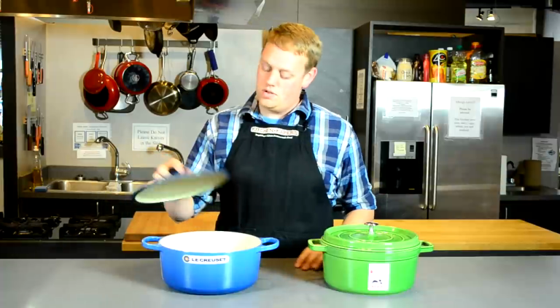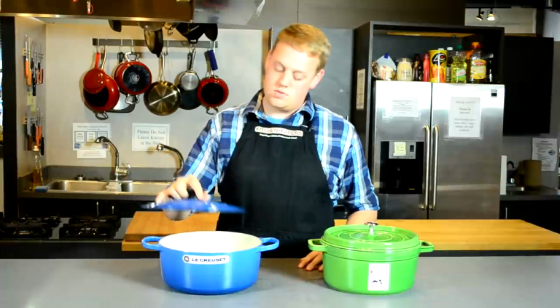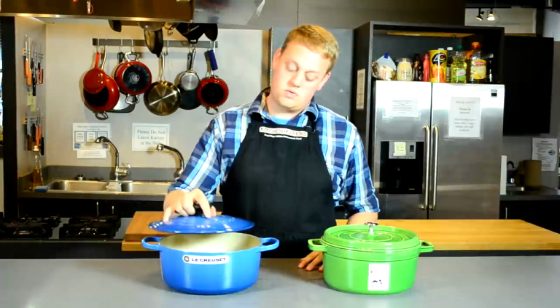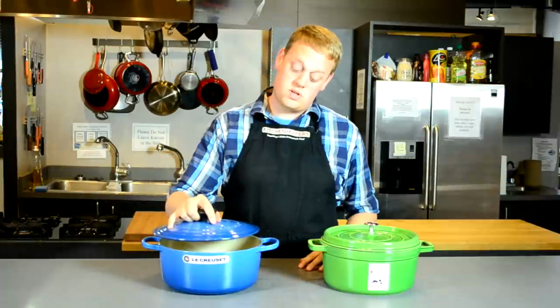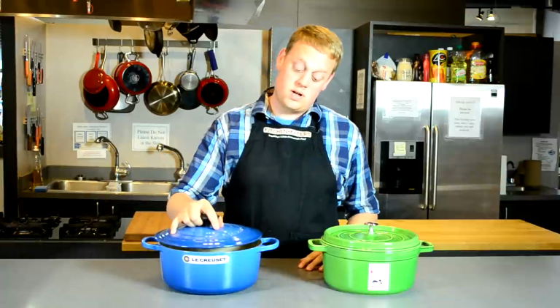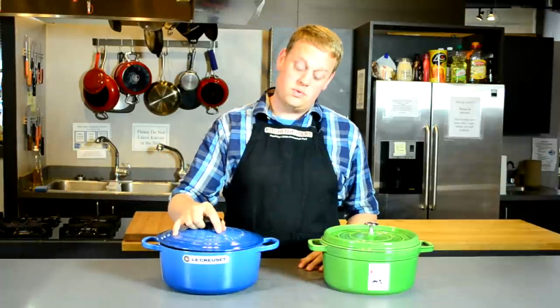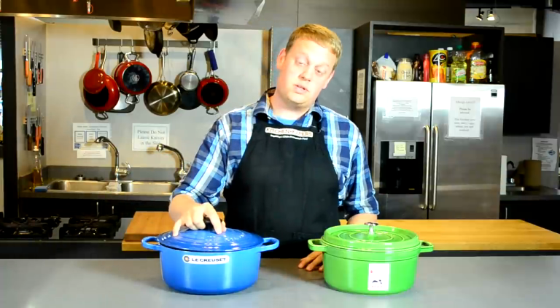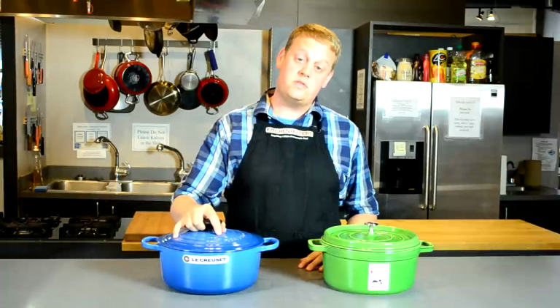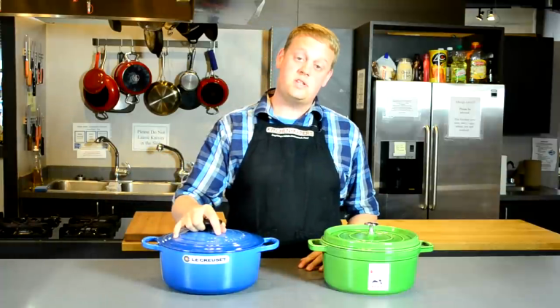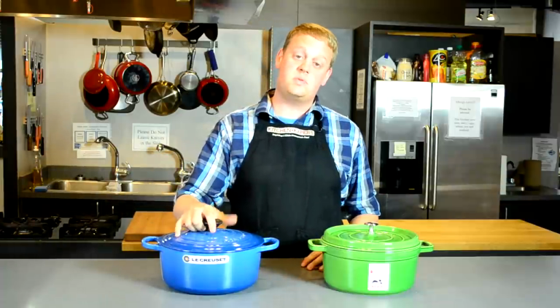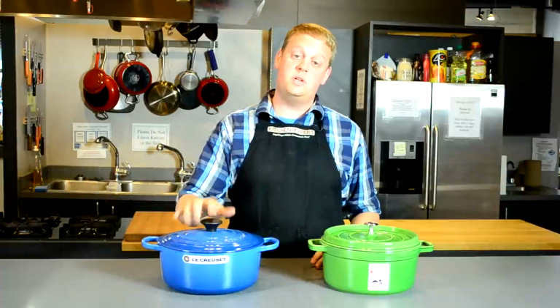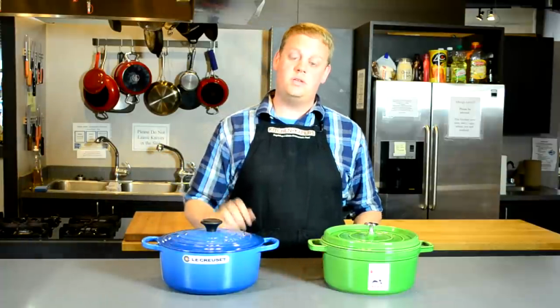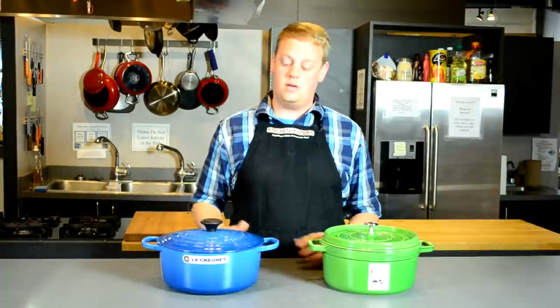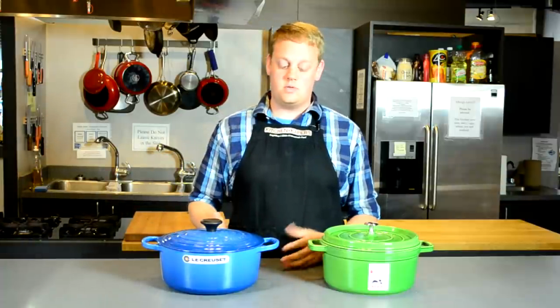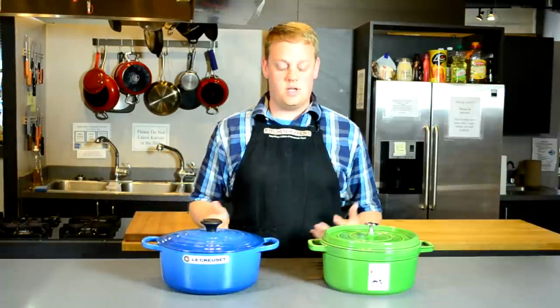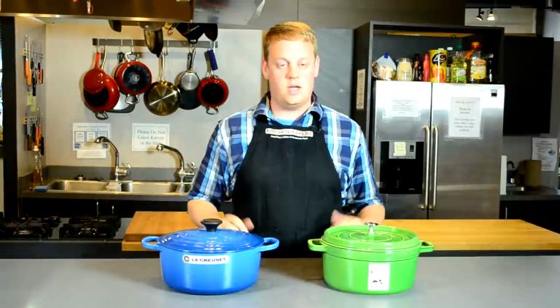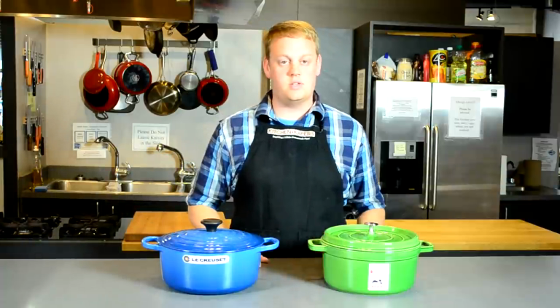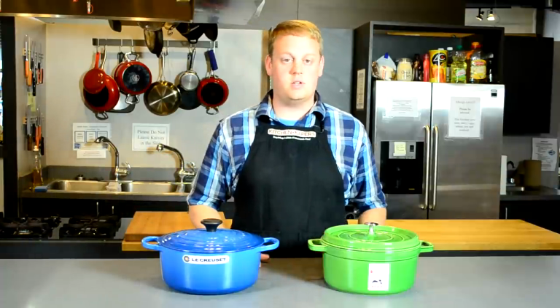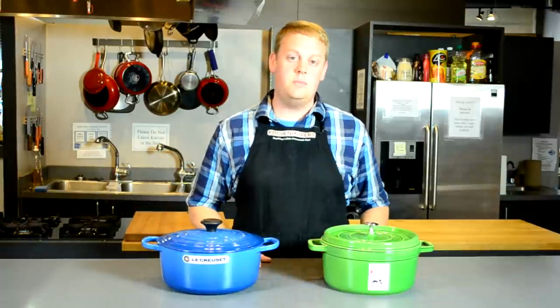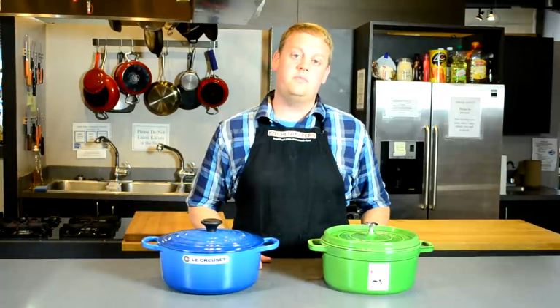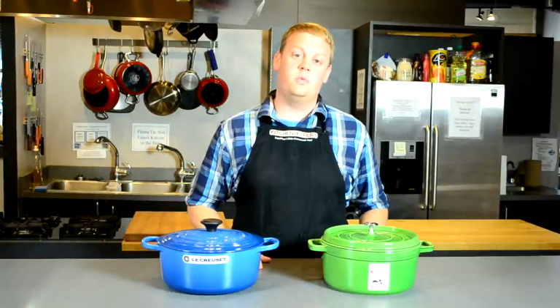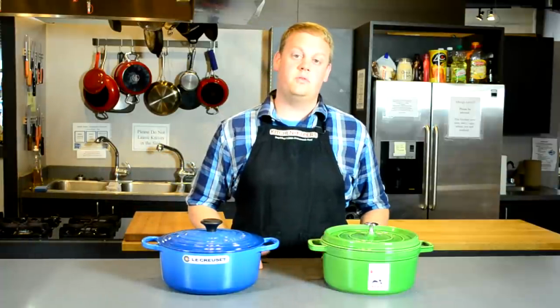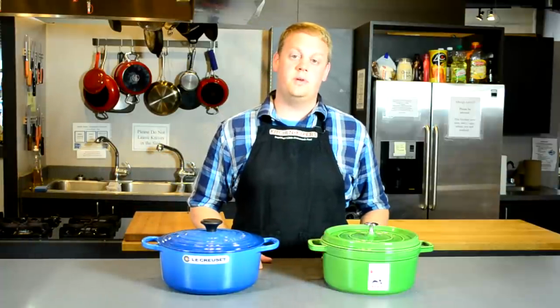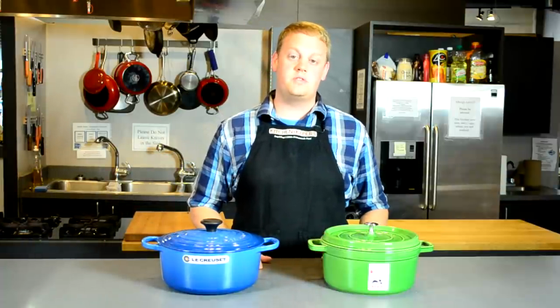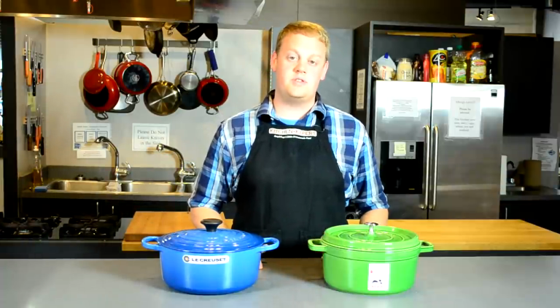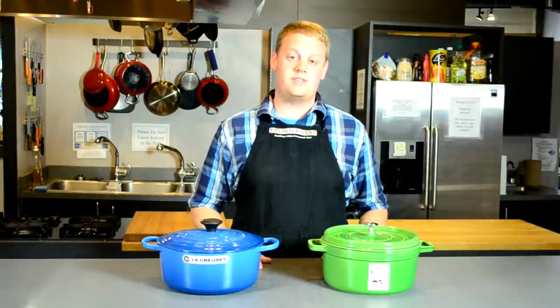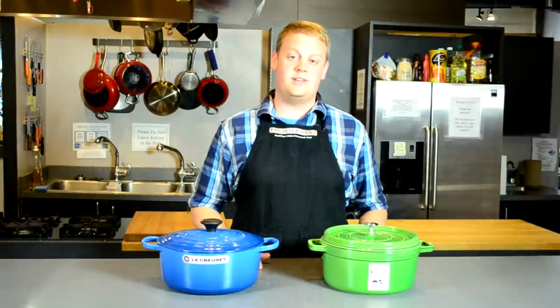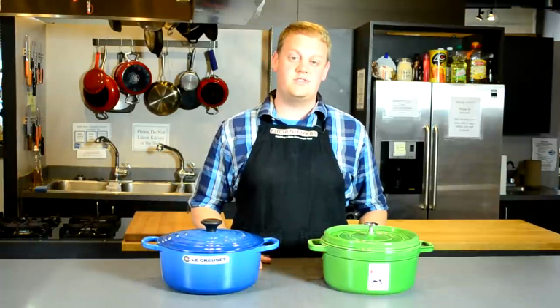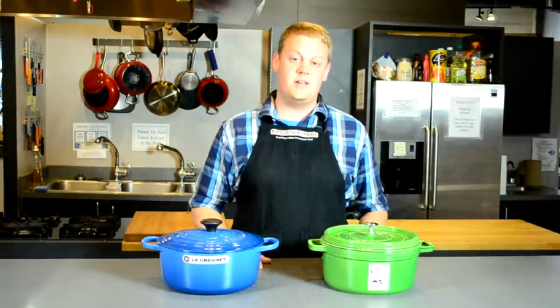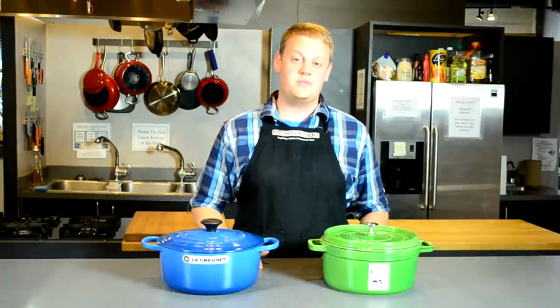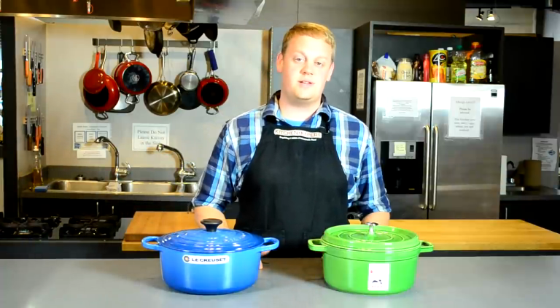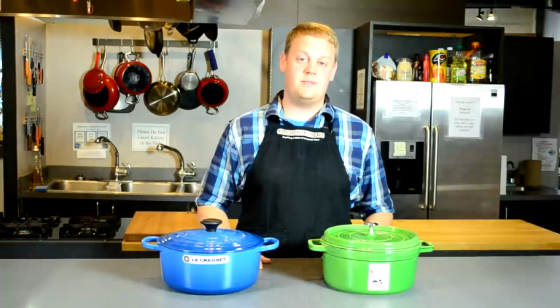So those are just a couple of the differences between the Le Creuset and the Staub. For more information, check us out at kitchencapers.com.